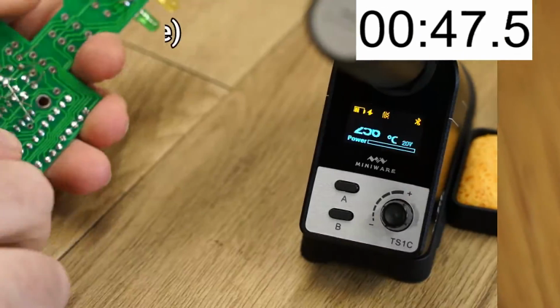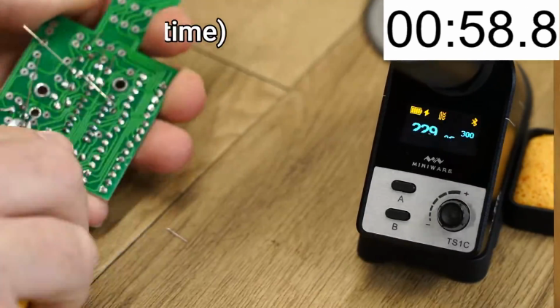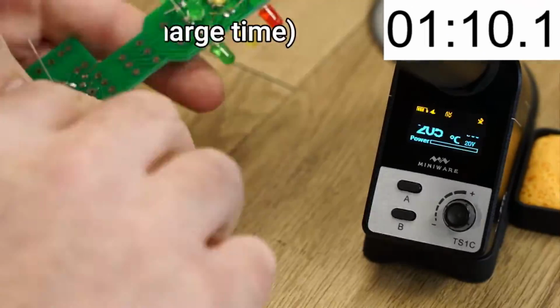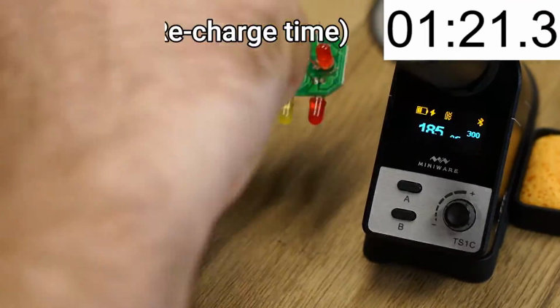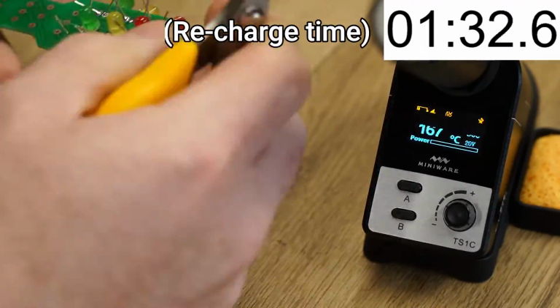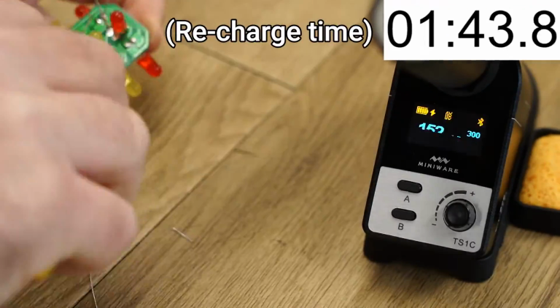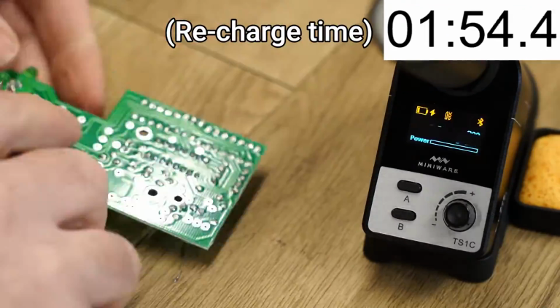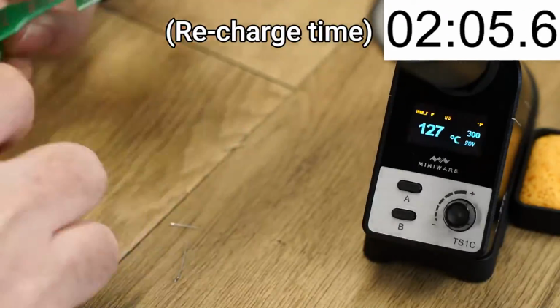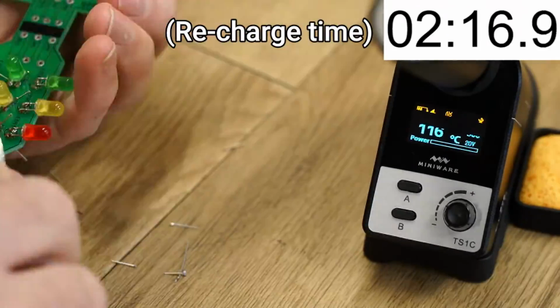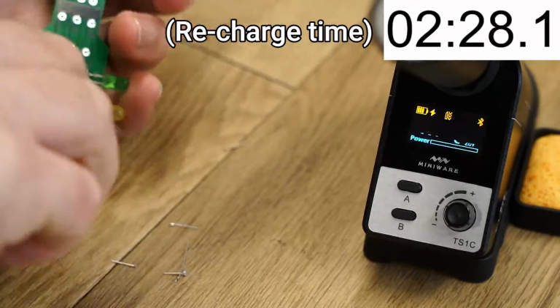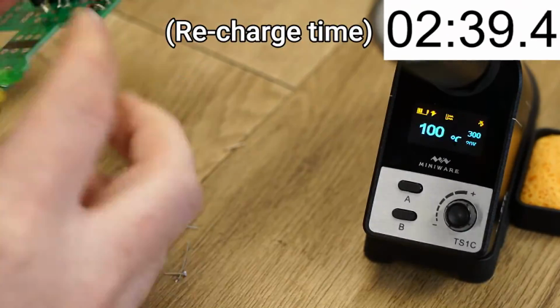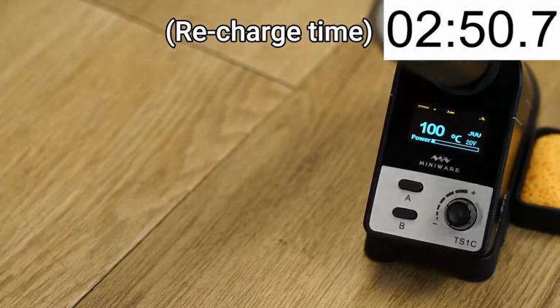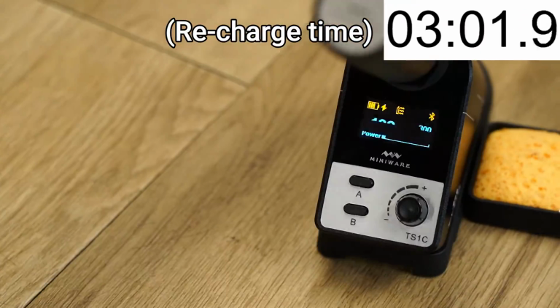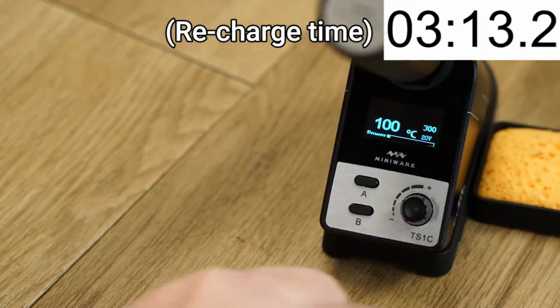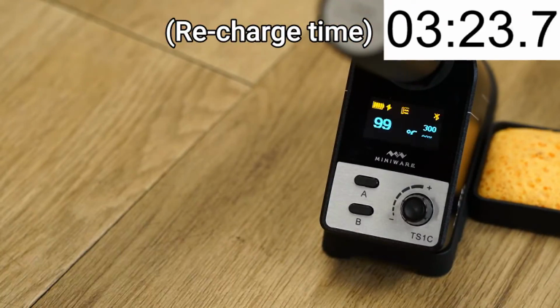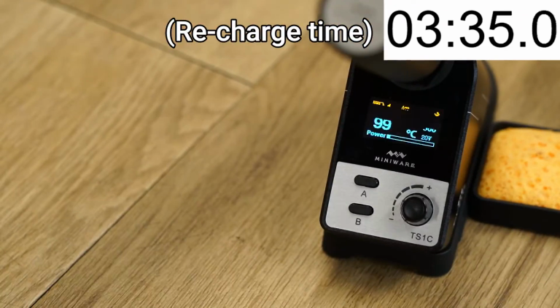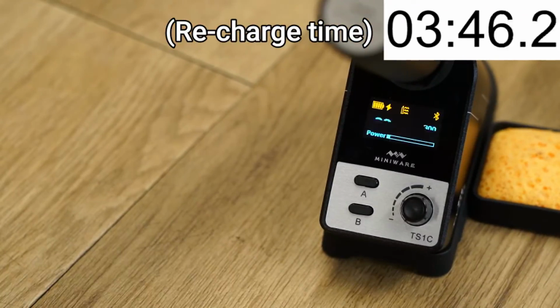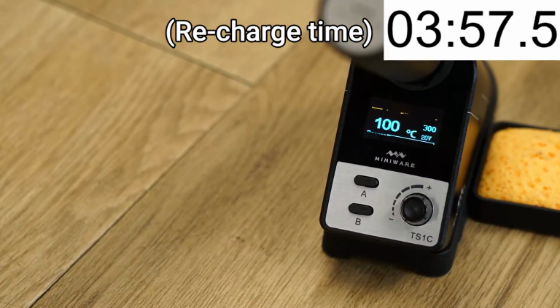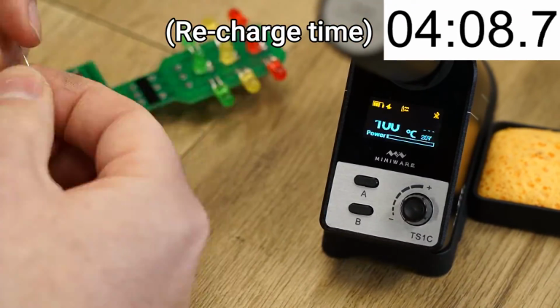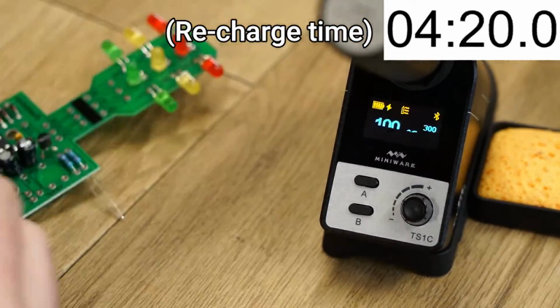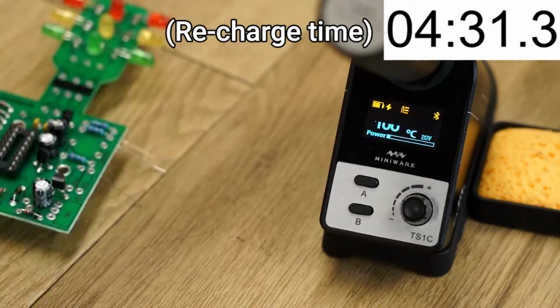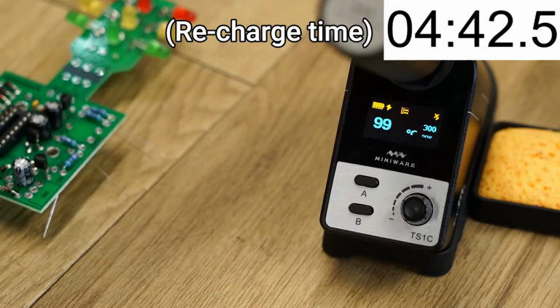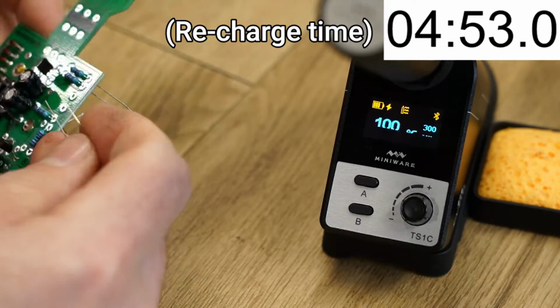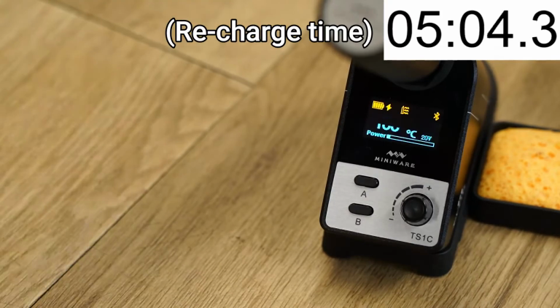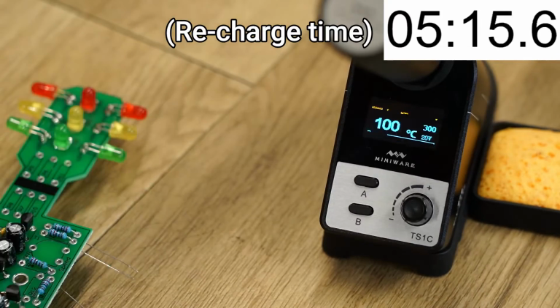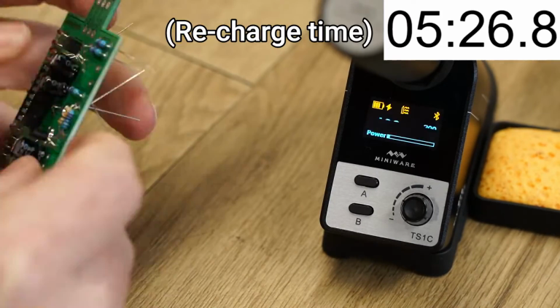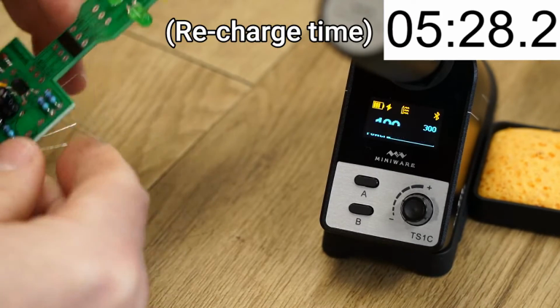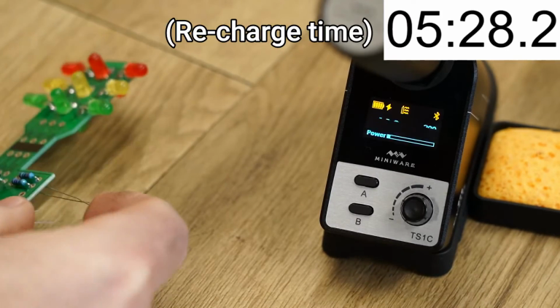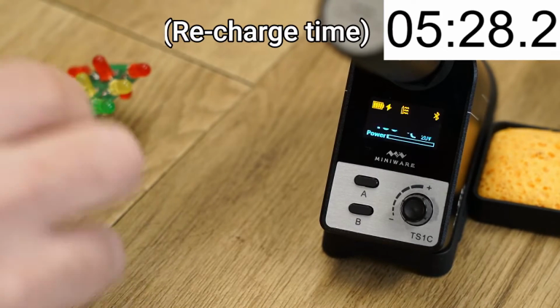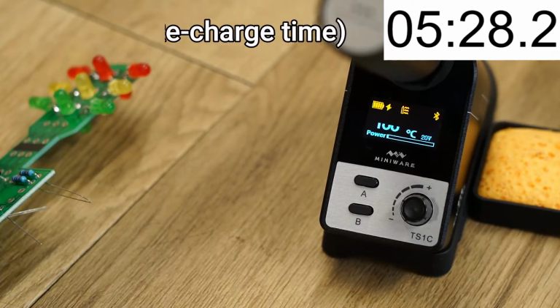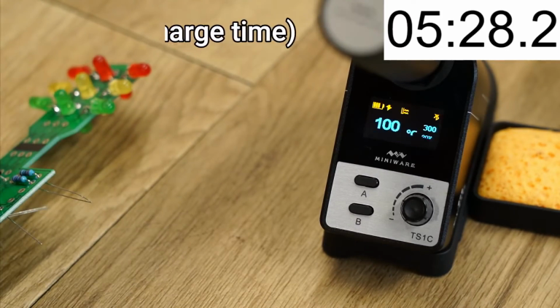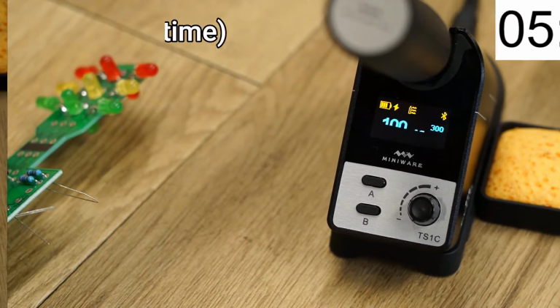Recharging from empty takes around 5 minutes, so it's better to regularly top up the iron to reduce or eliminate downtime.